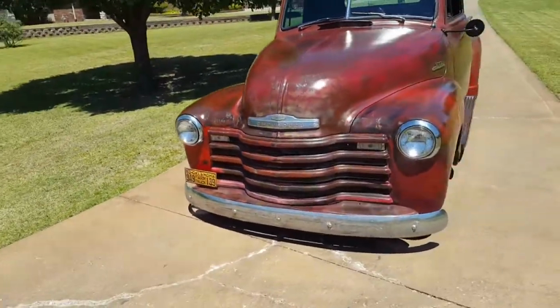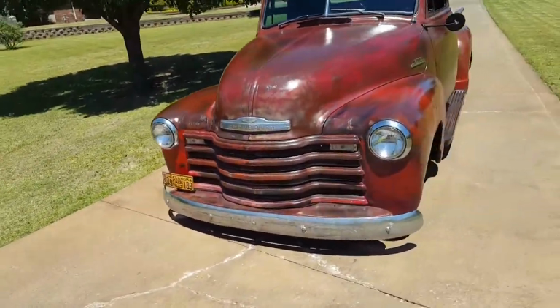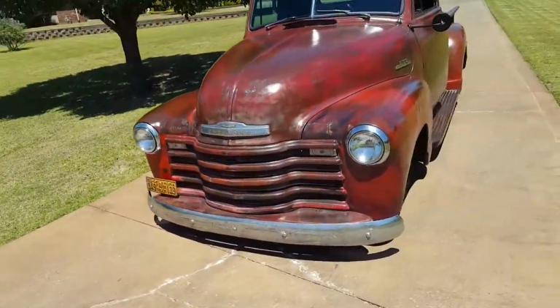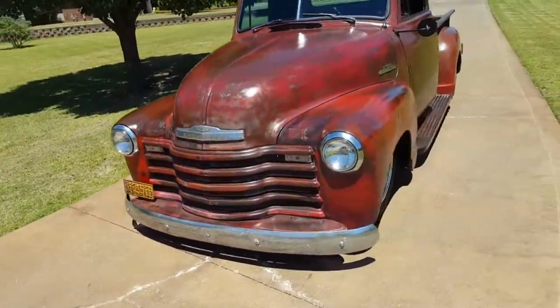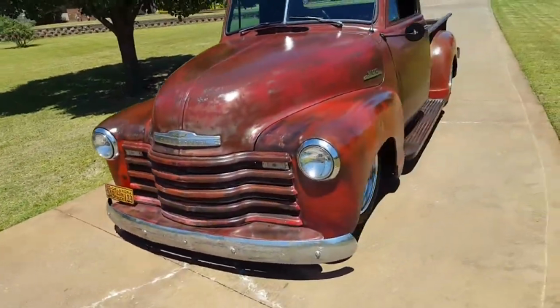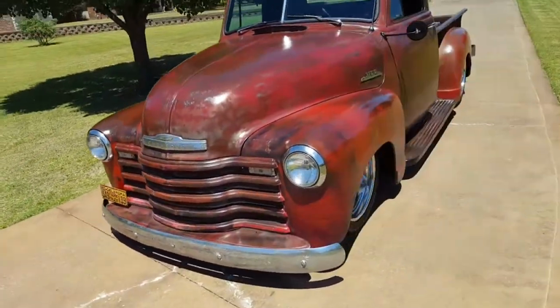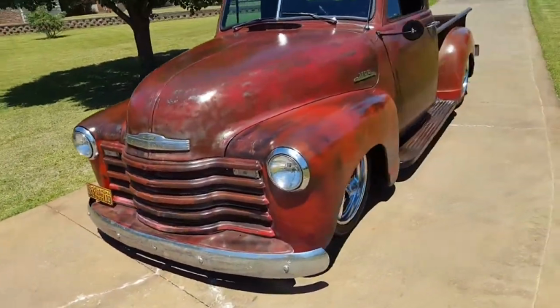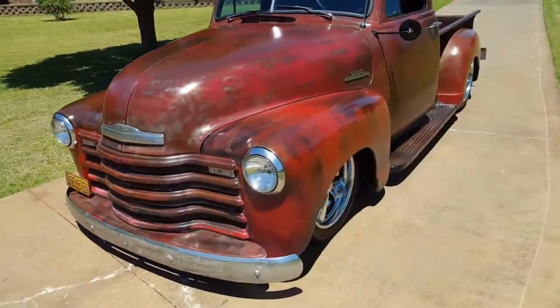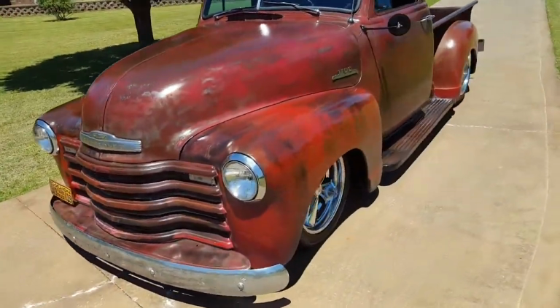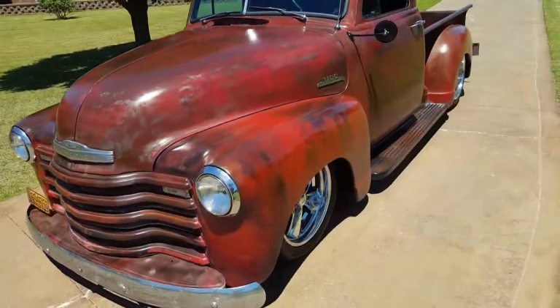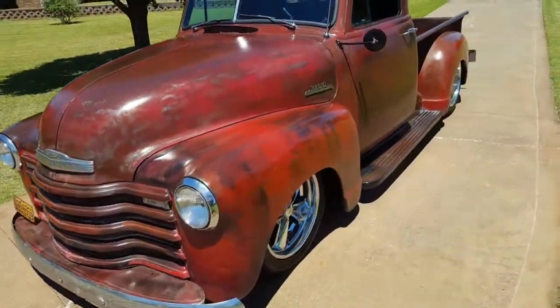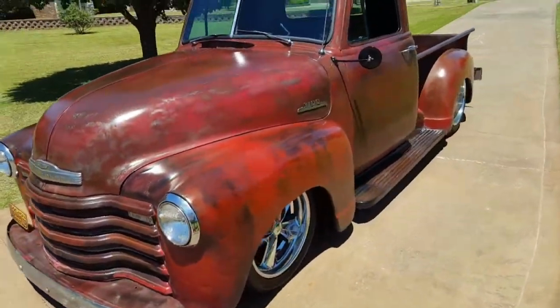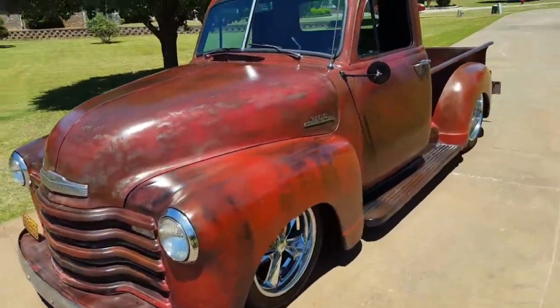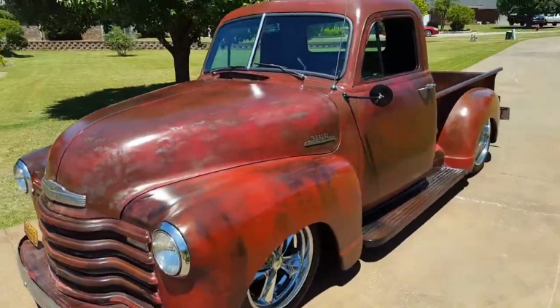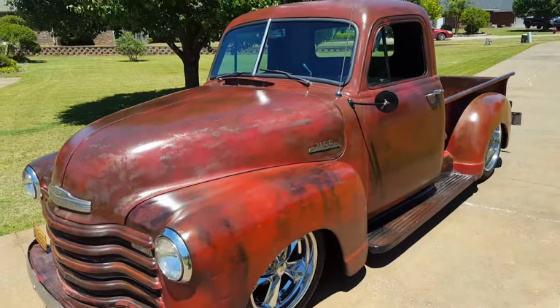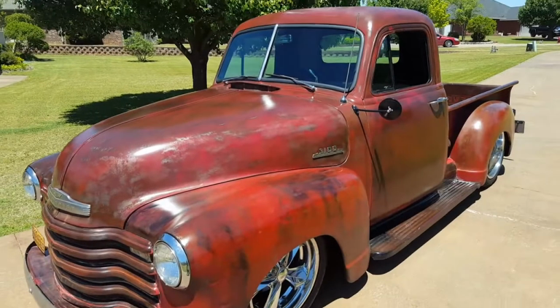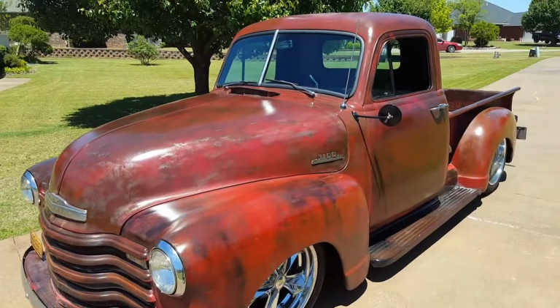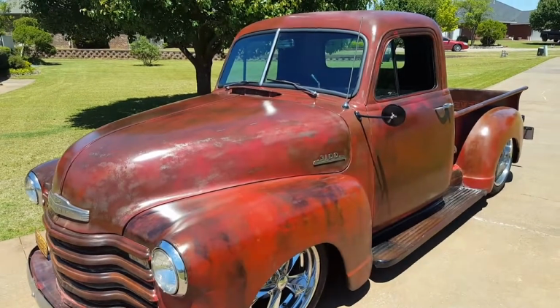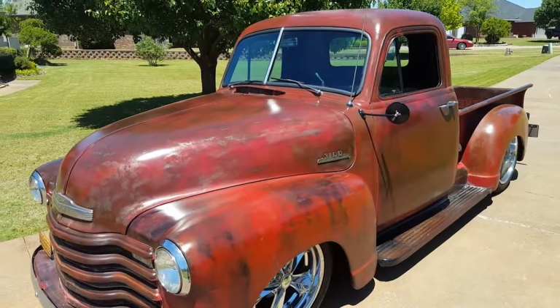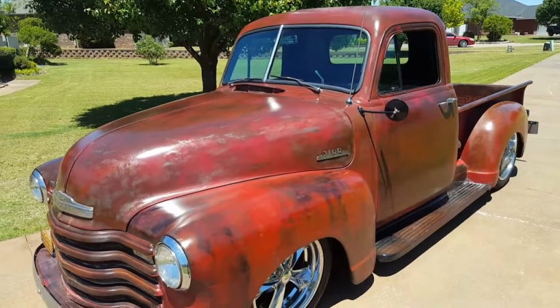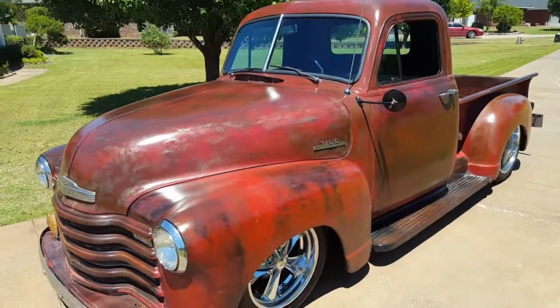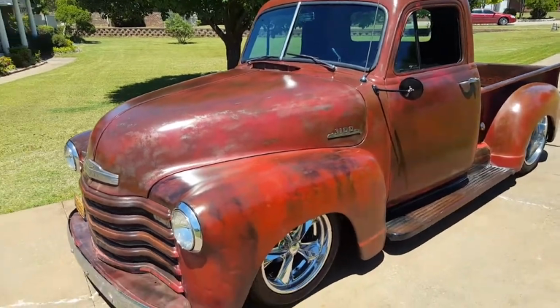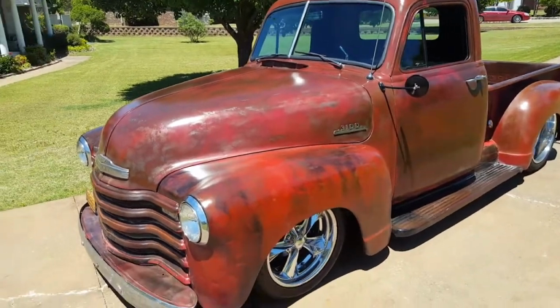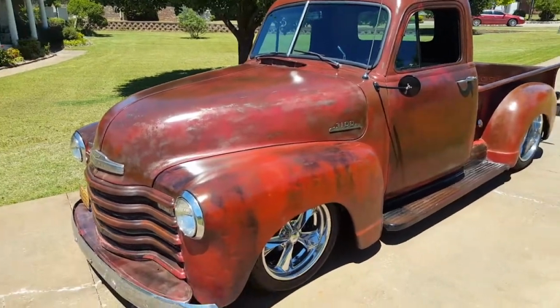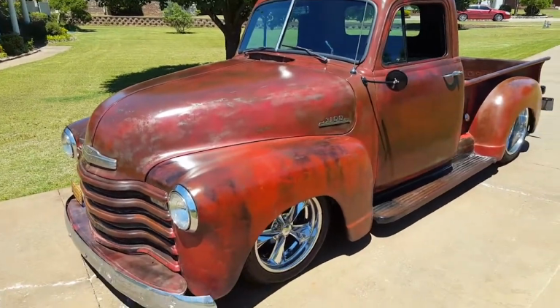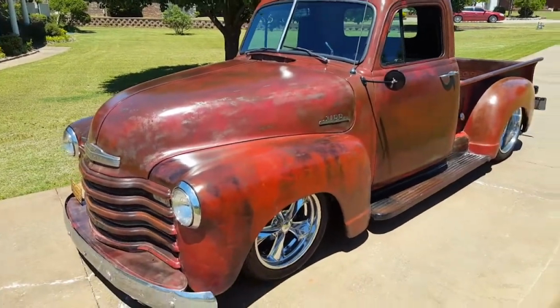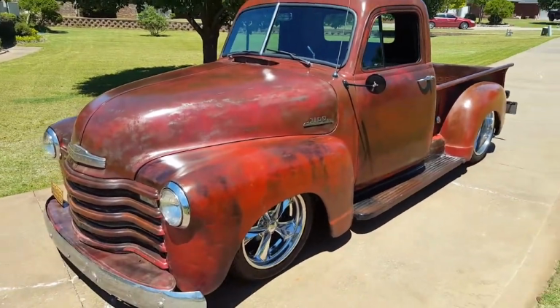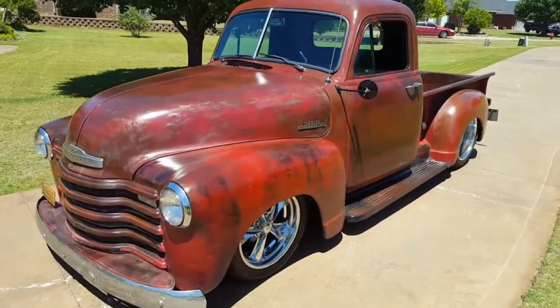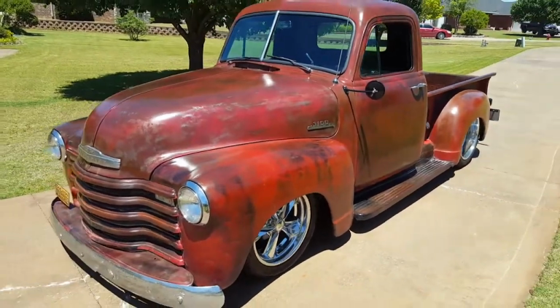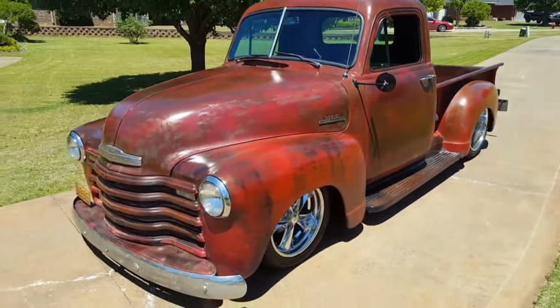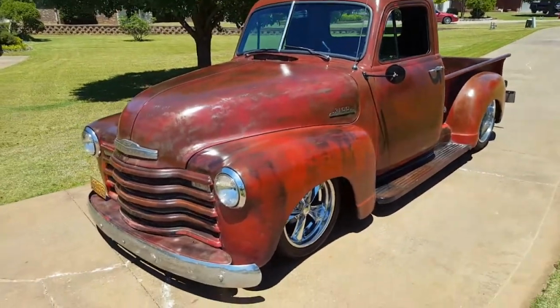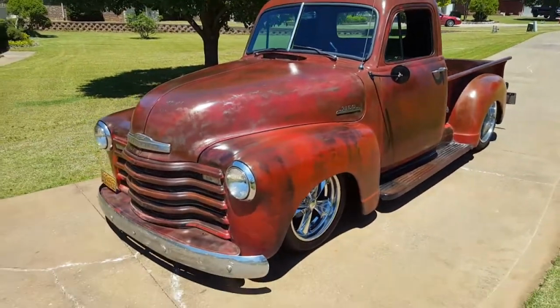Kept this truck in an original patina — we just put a matte clear coat over it, just got a nice look to it.